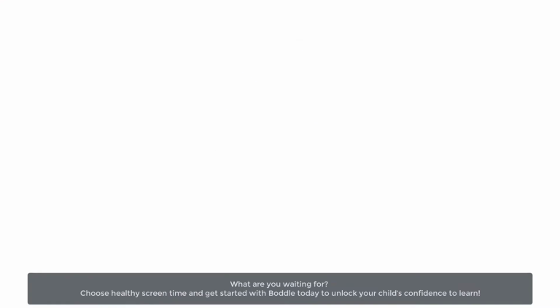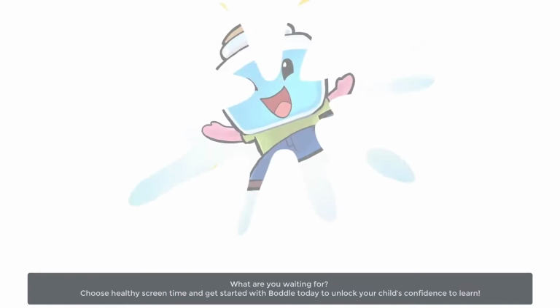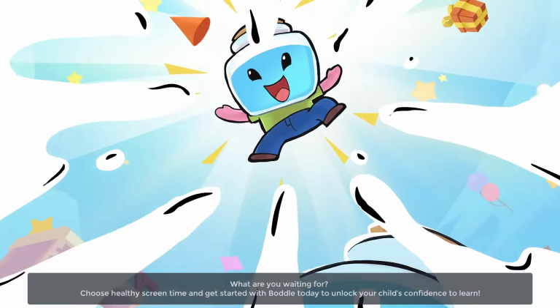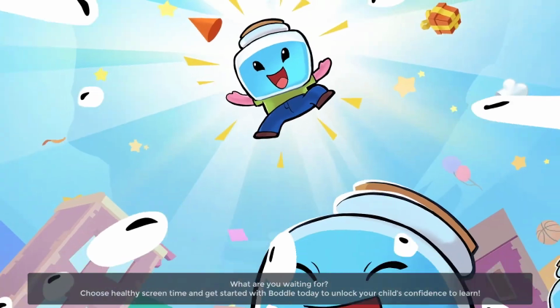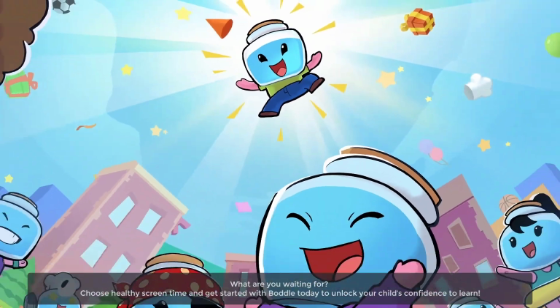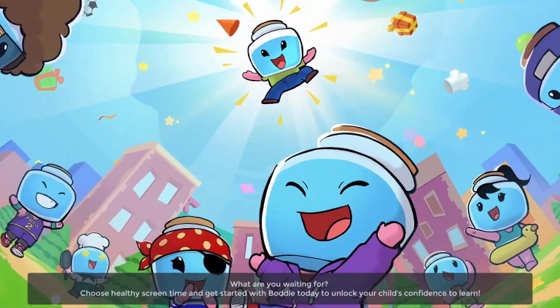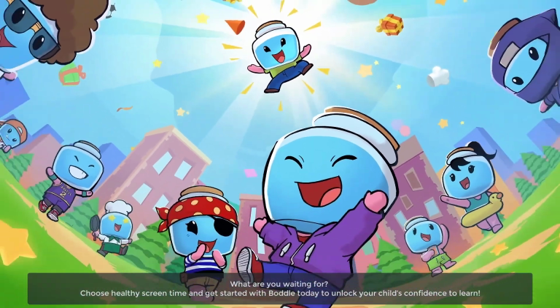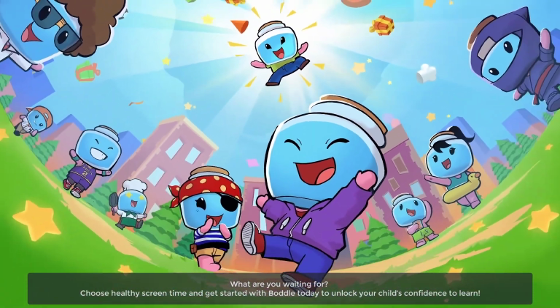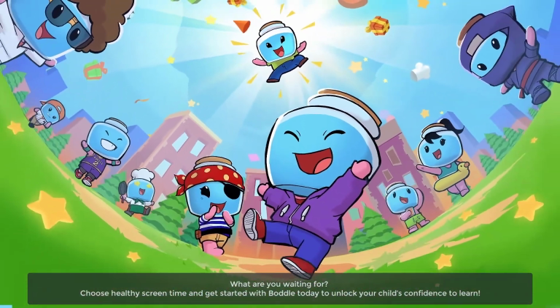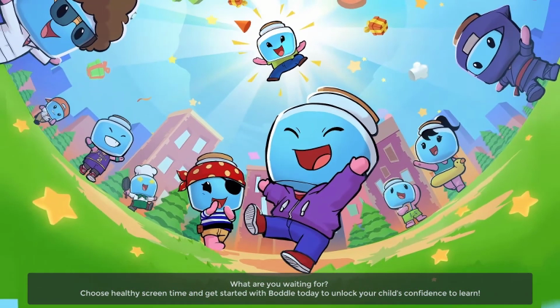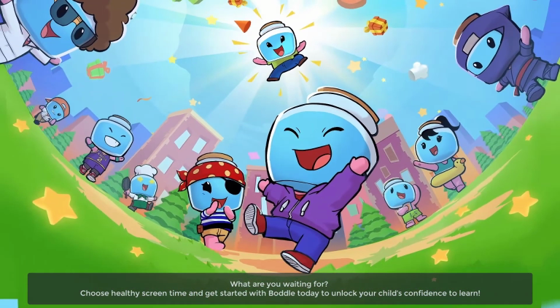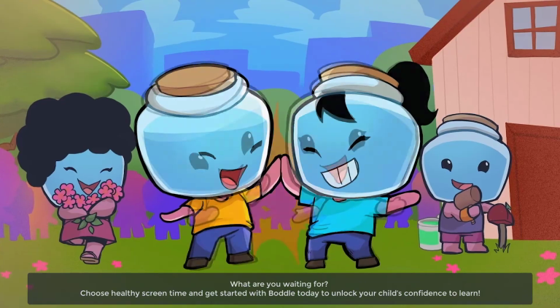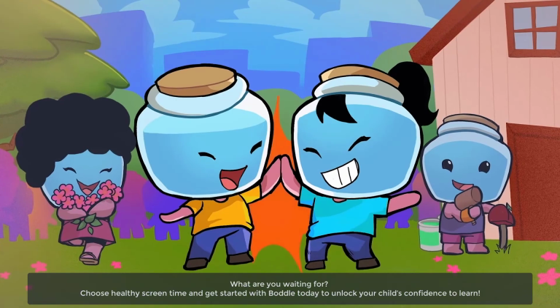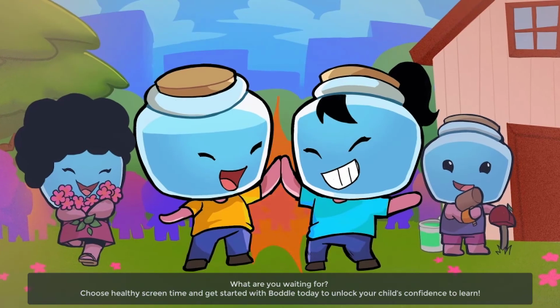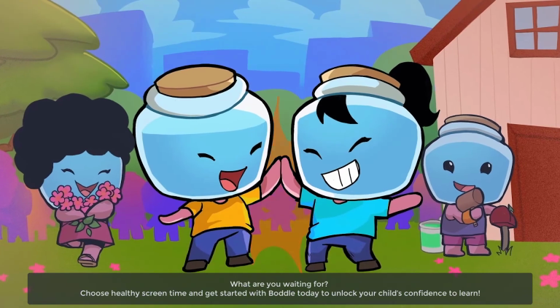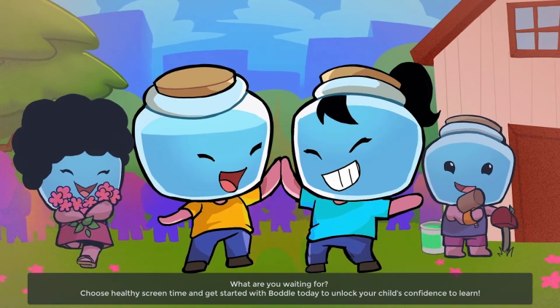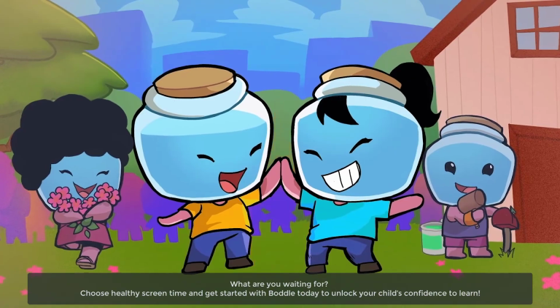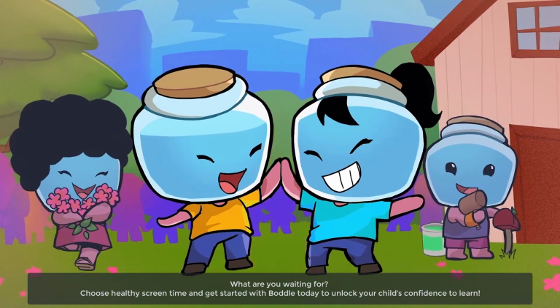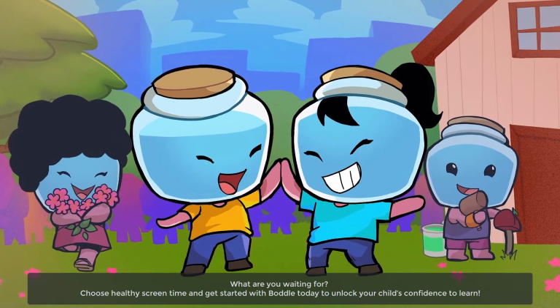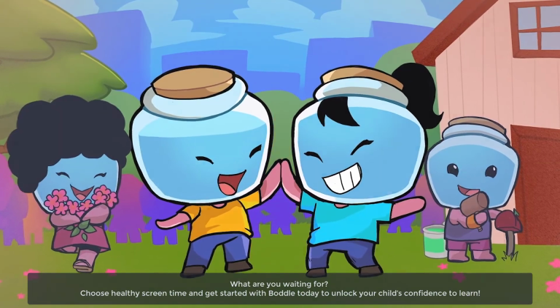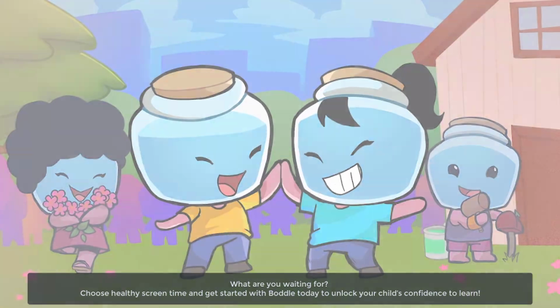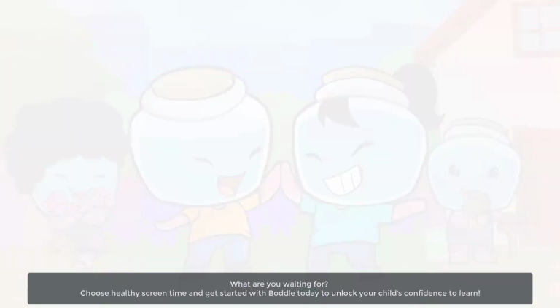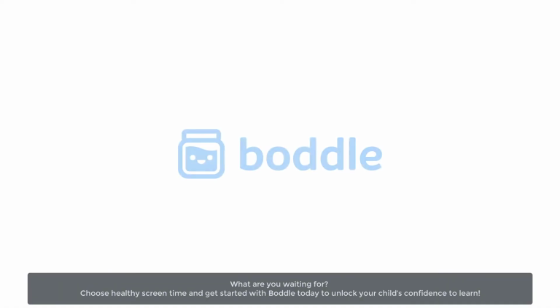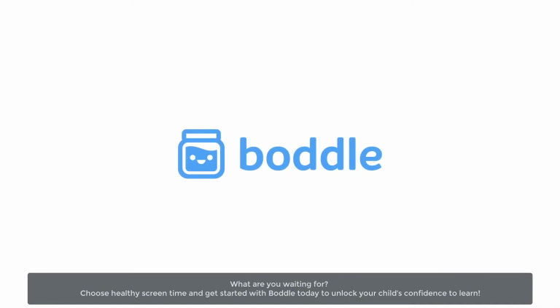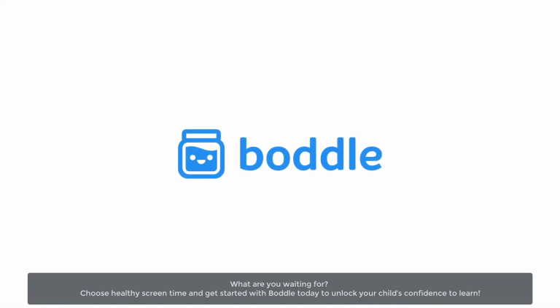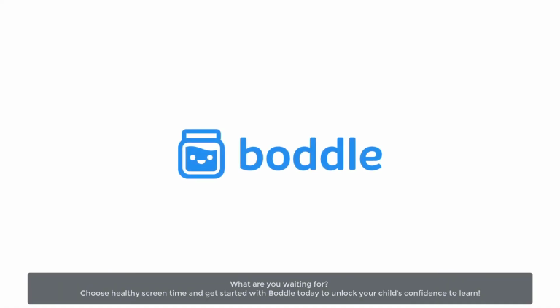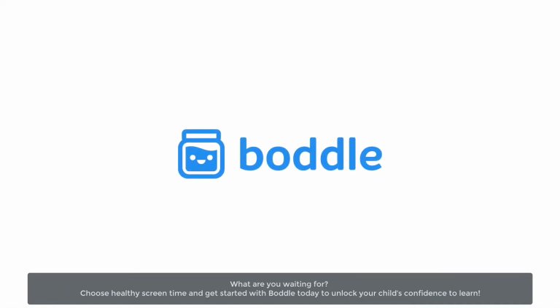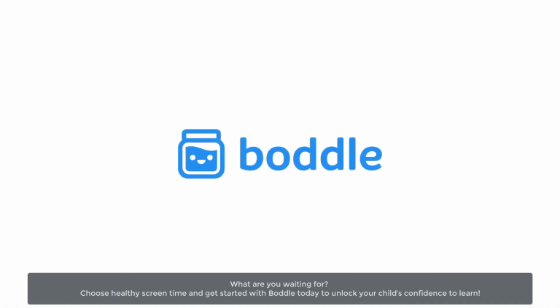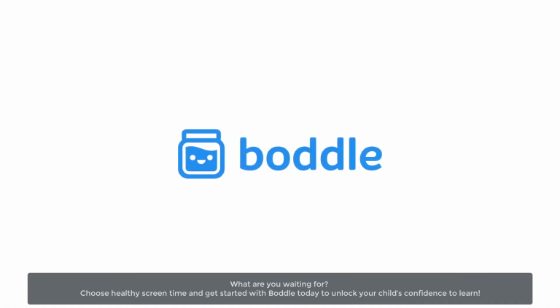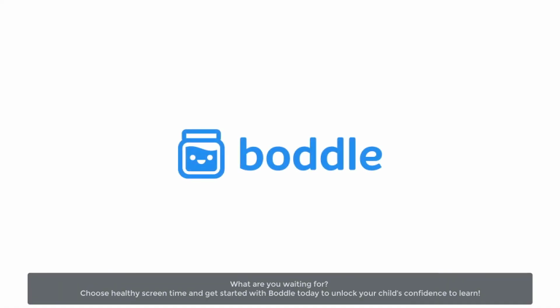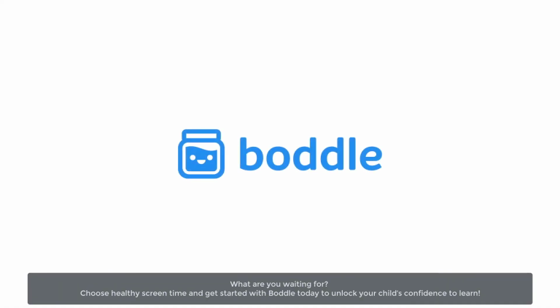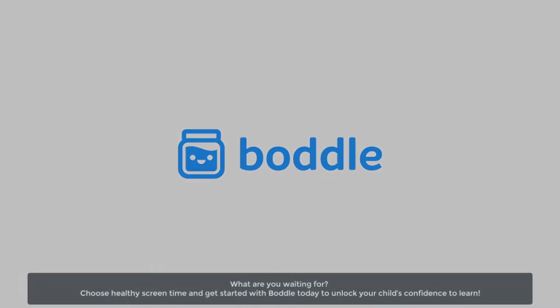What are you waiting for? Choose healthy screen time and get started with Bottle today to unlock your child's confidence to learn.